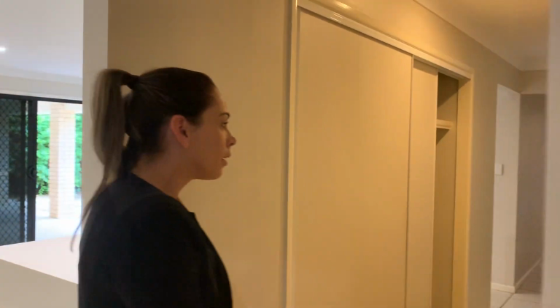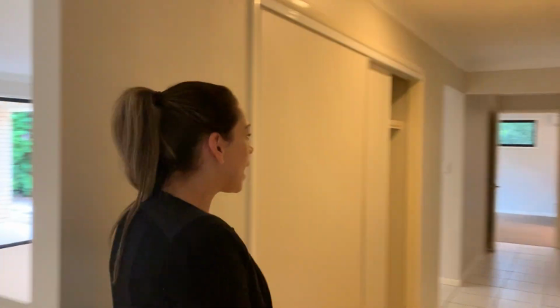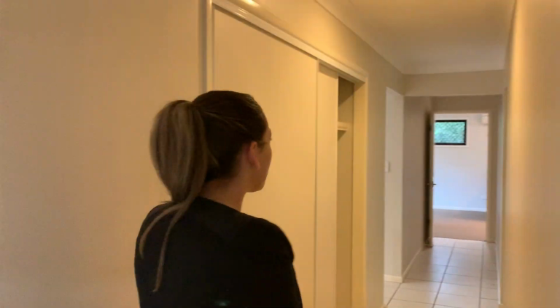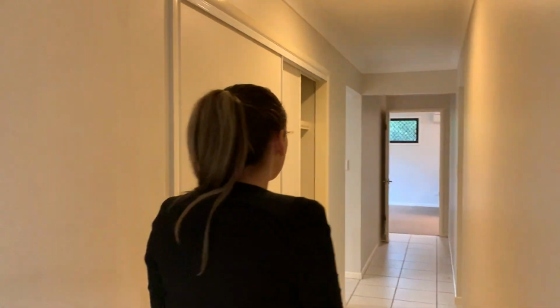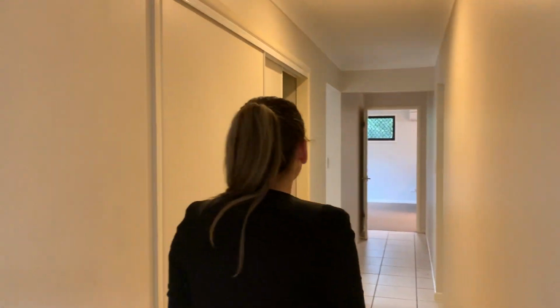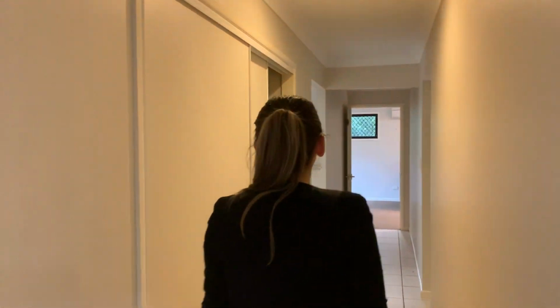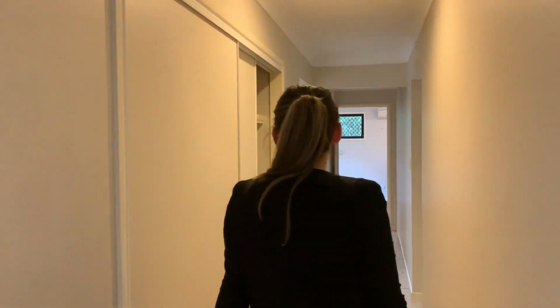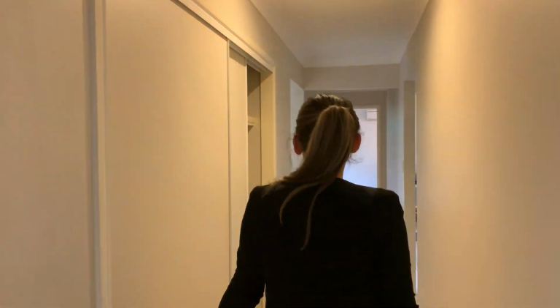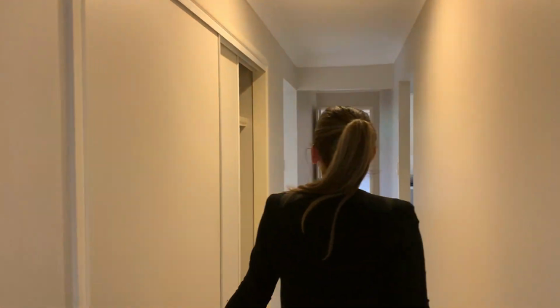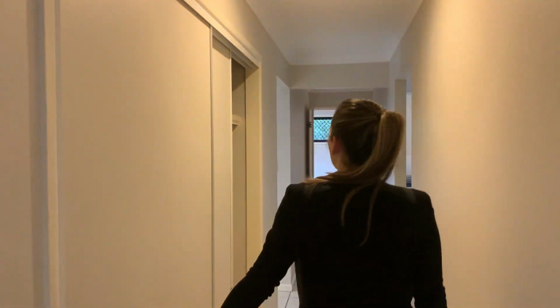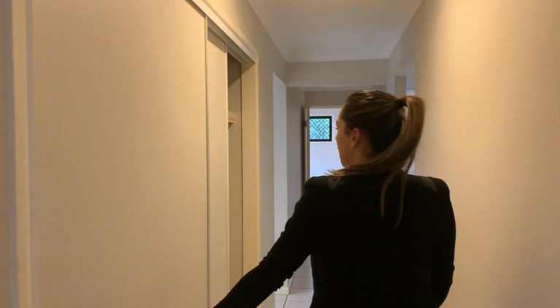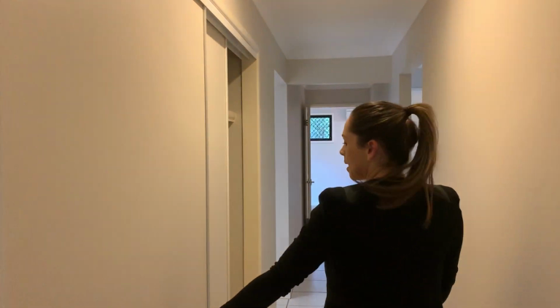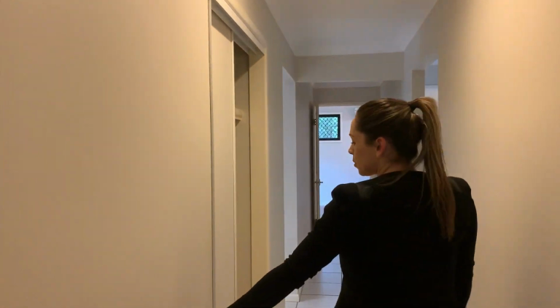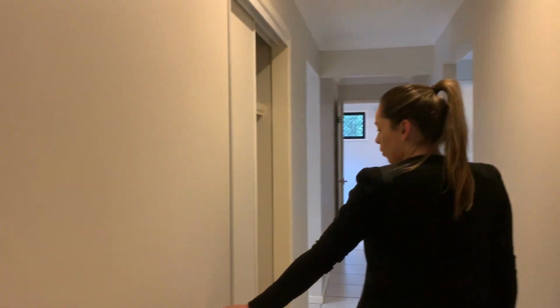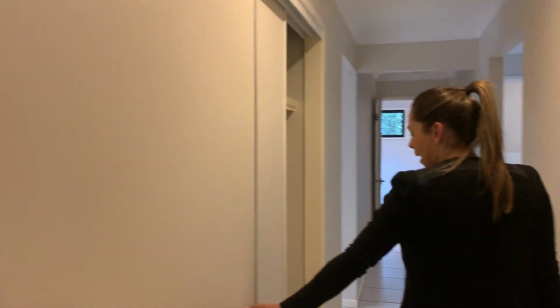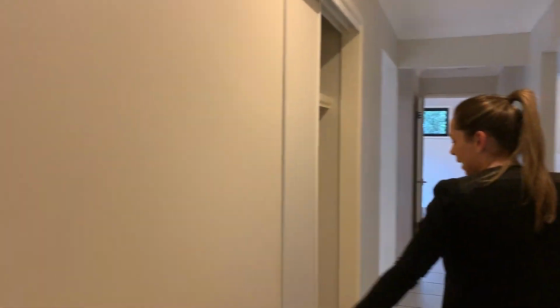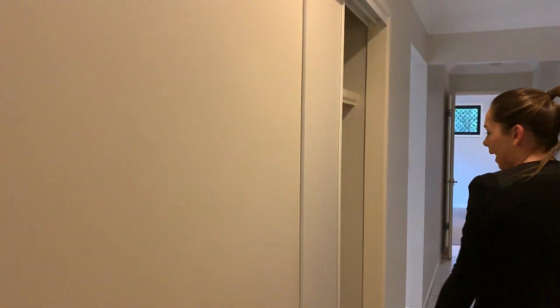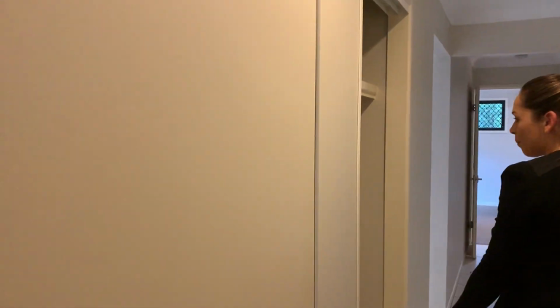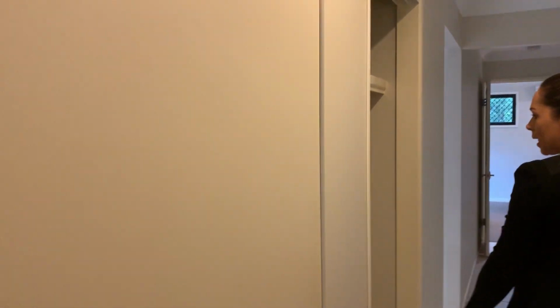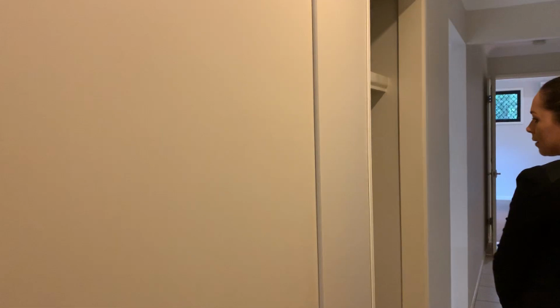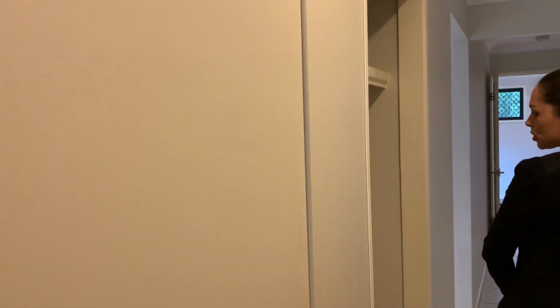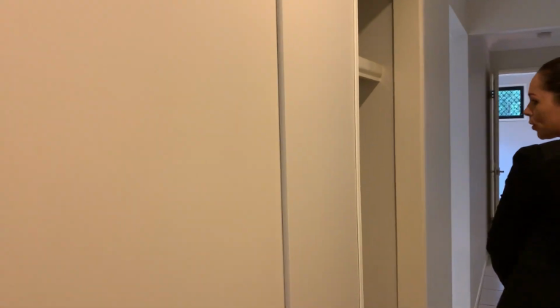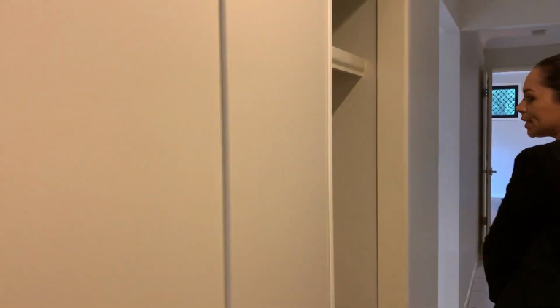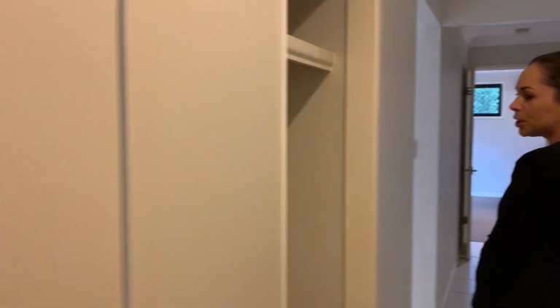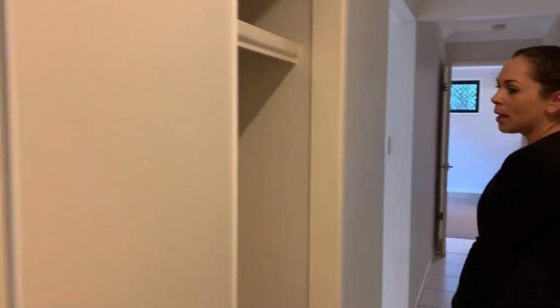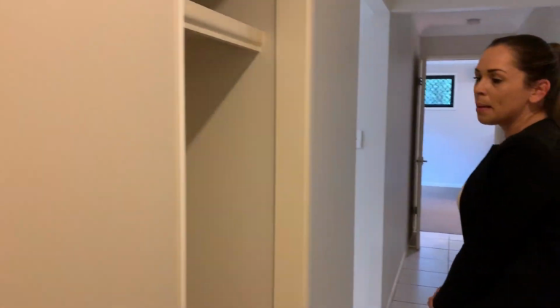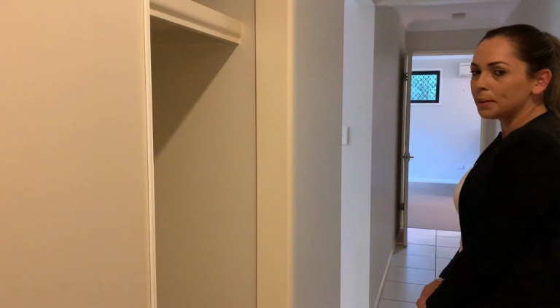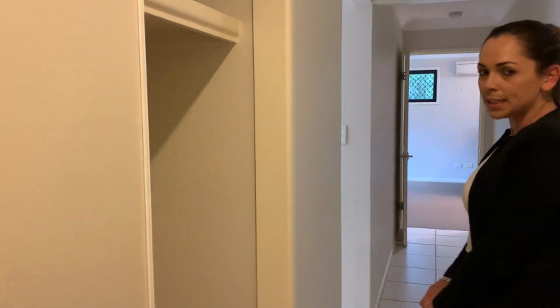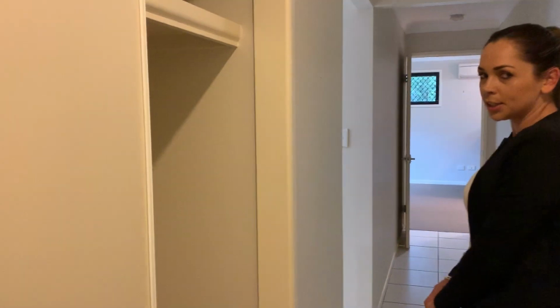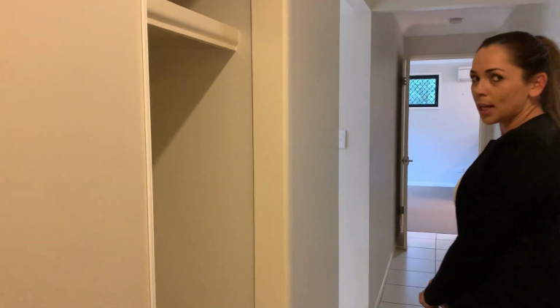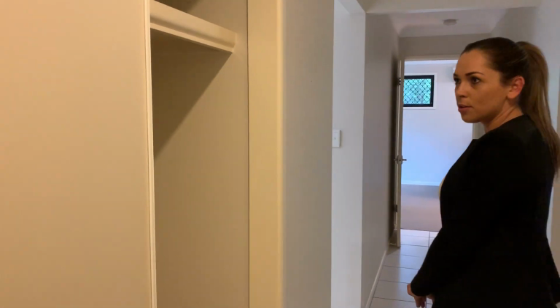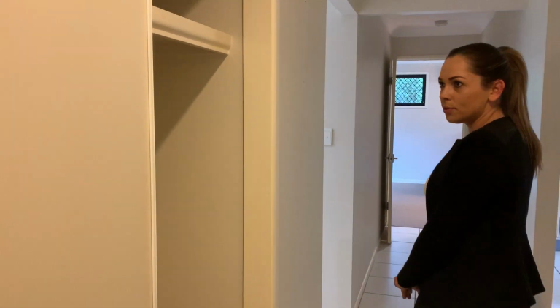As we come down the hallway, we've got a double door cupboard here with plenty of storage and built-in shelves.